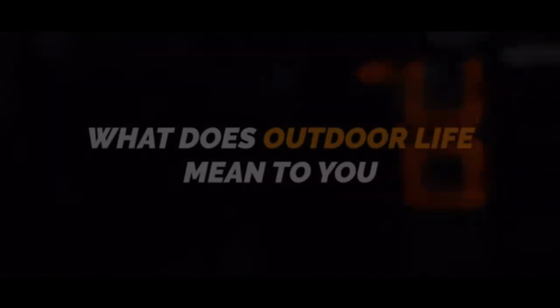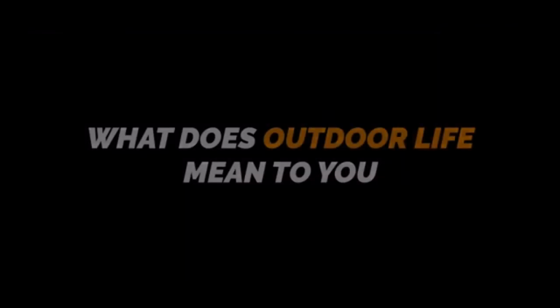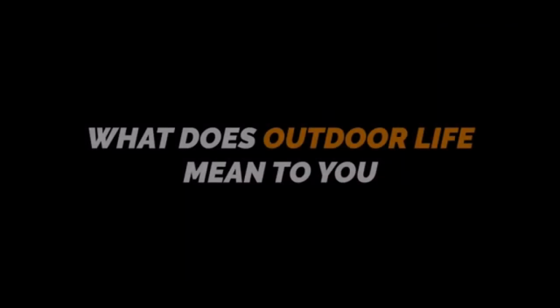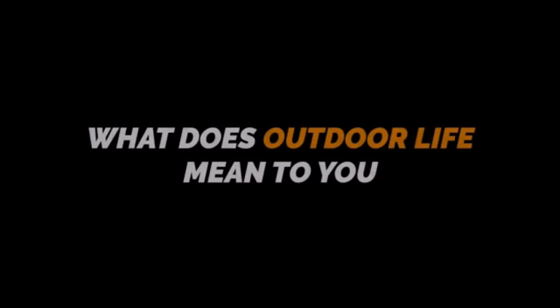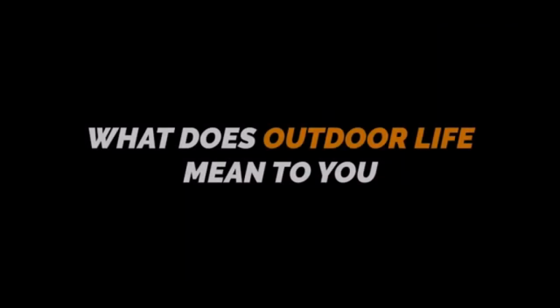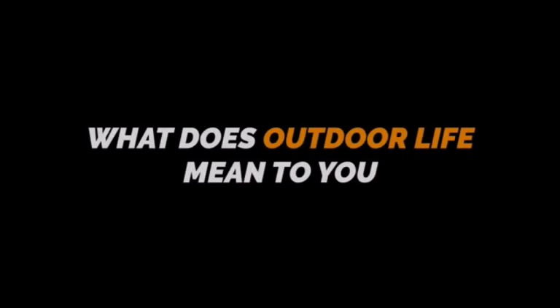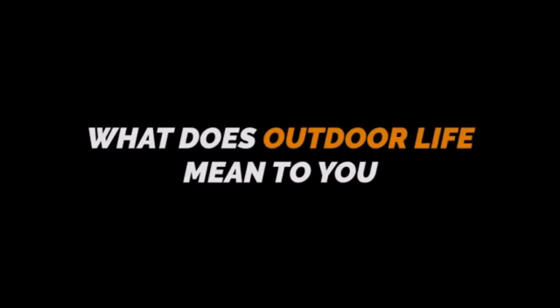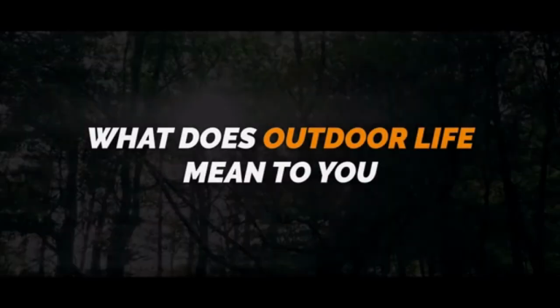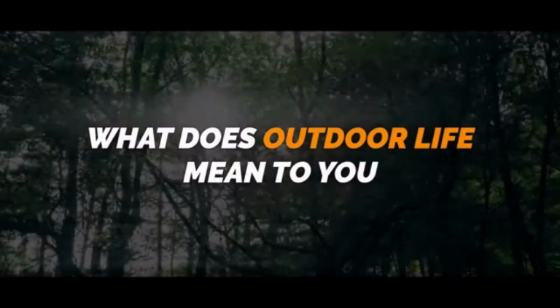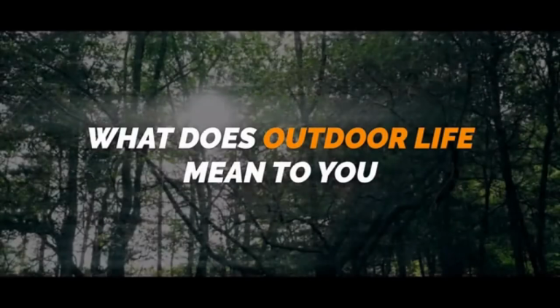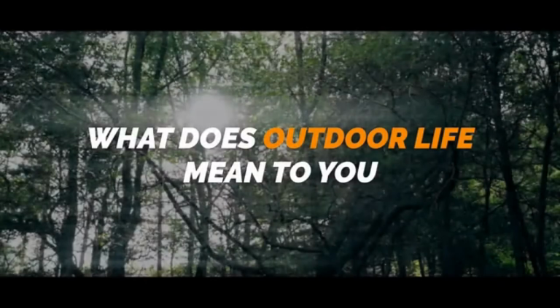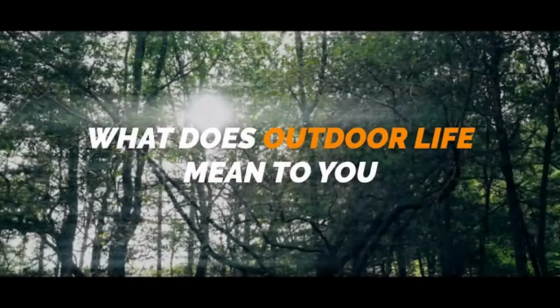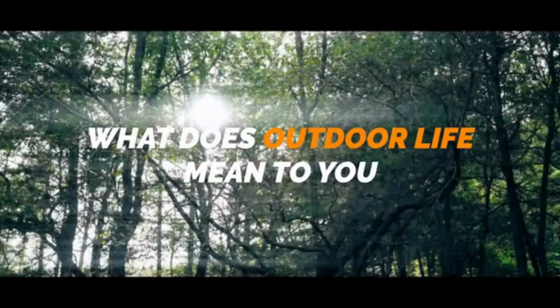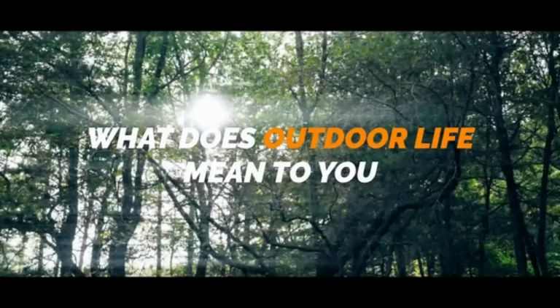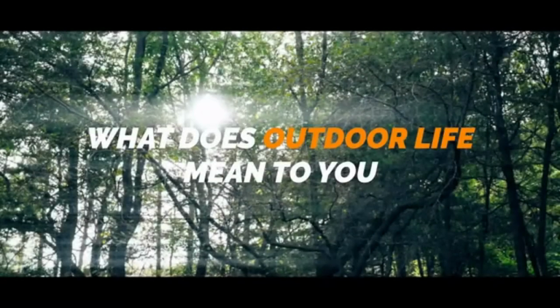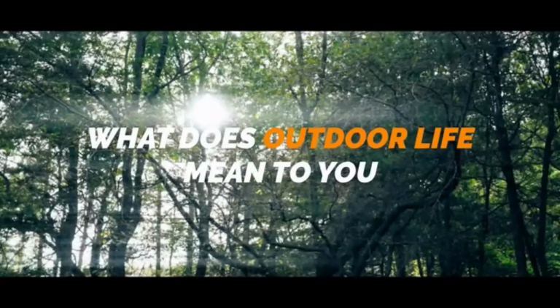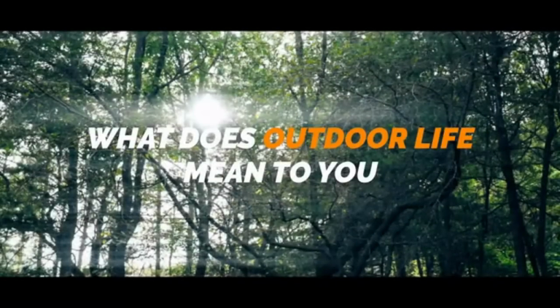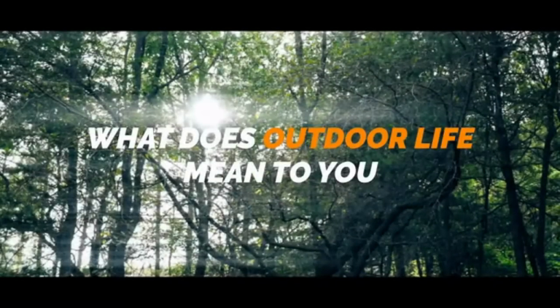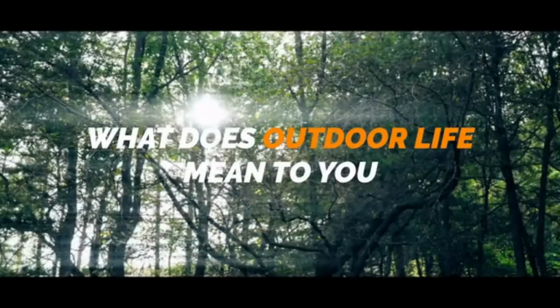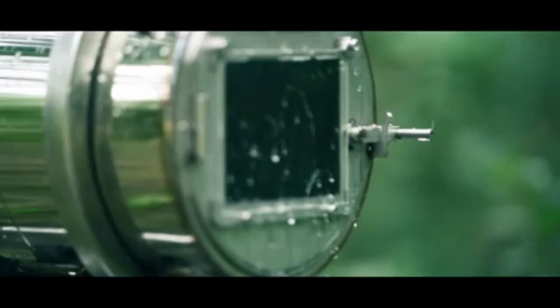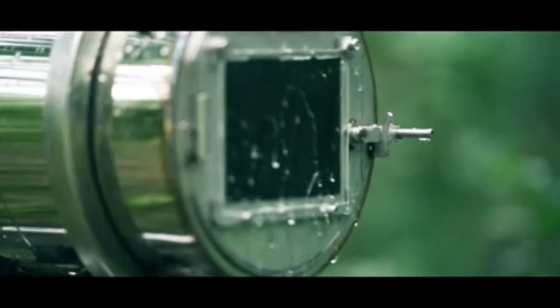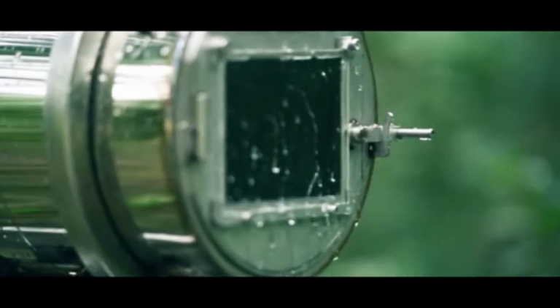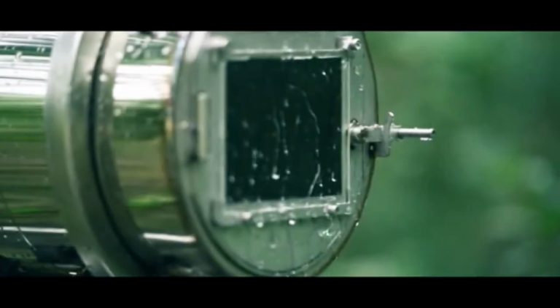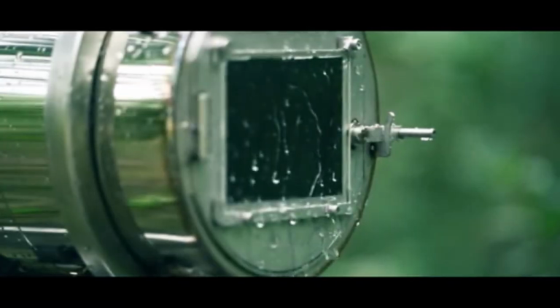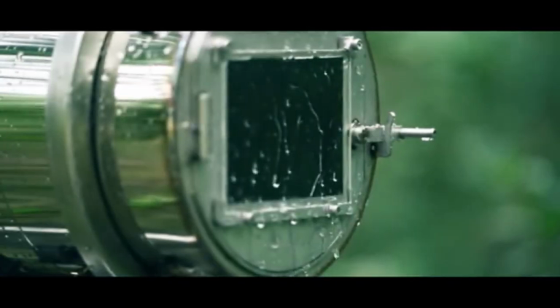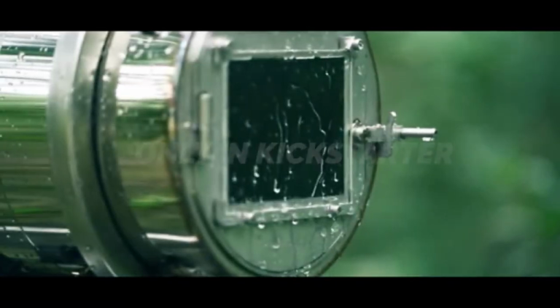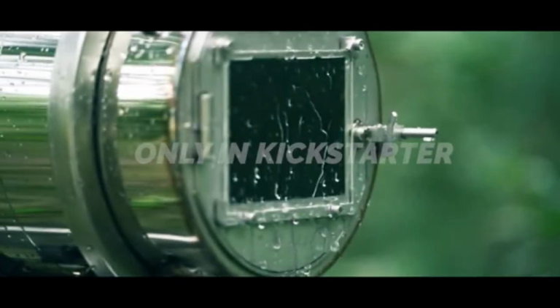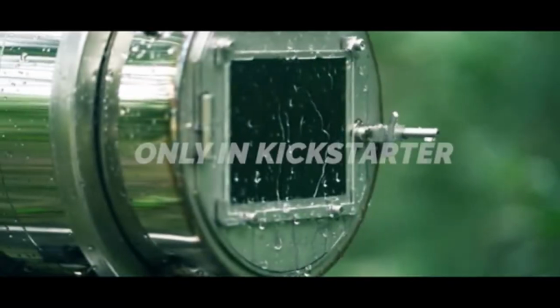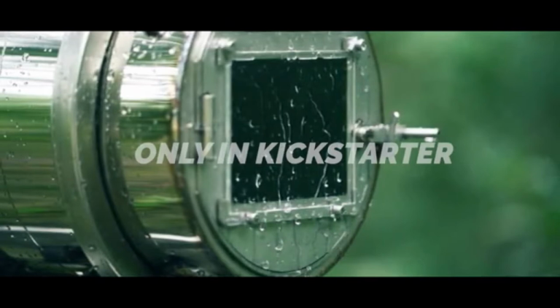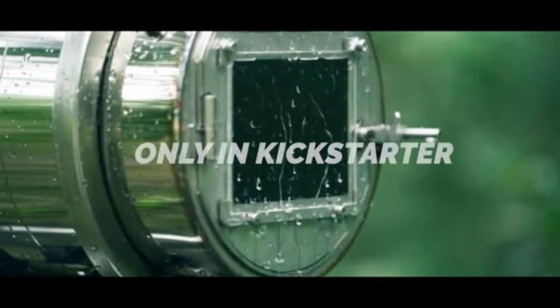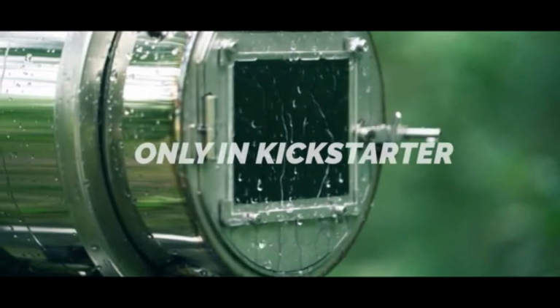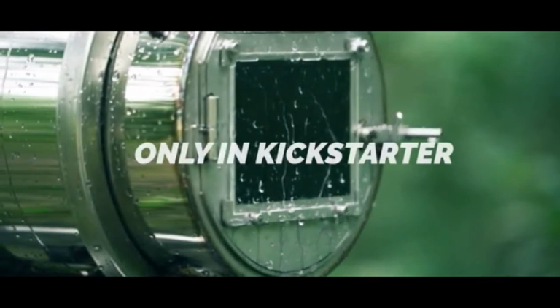What does an outdoor life mean to you? D-Y stove. Only on Kickstarter.